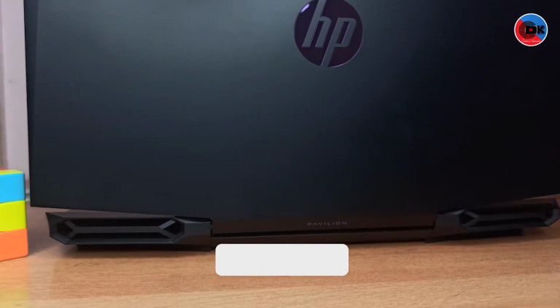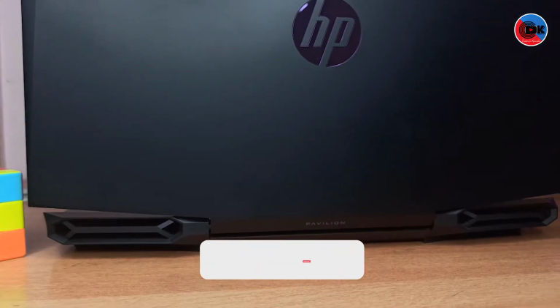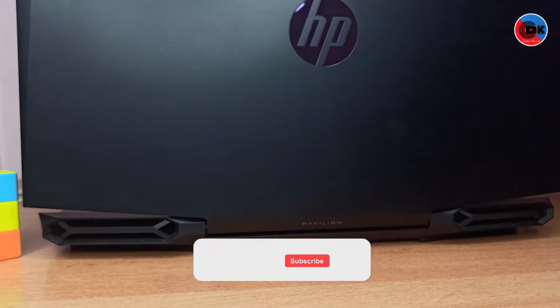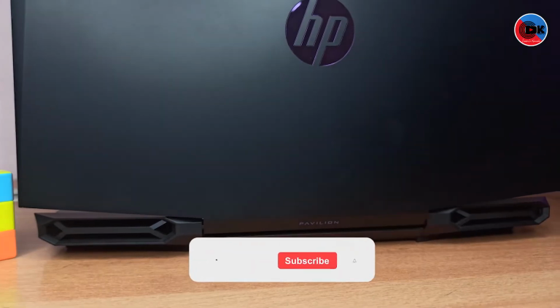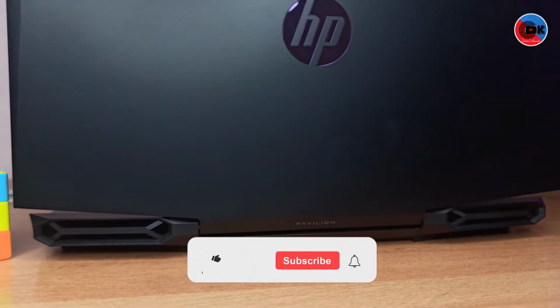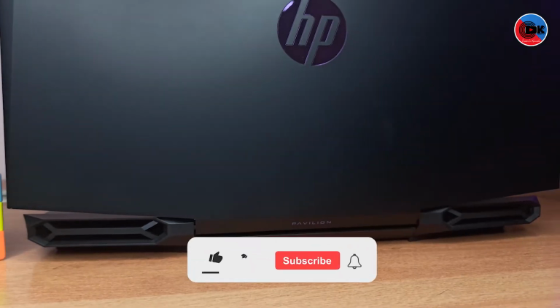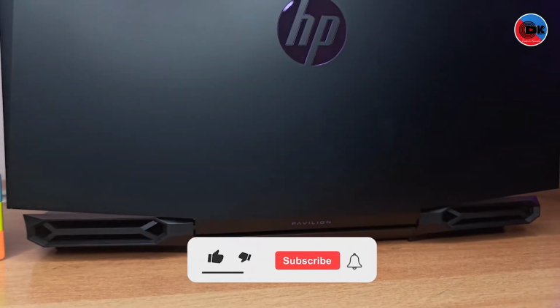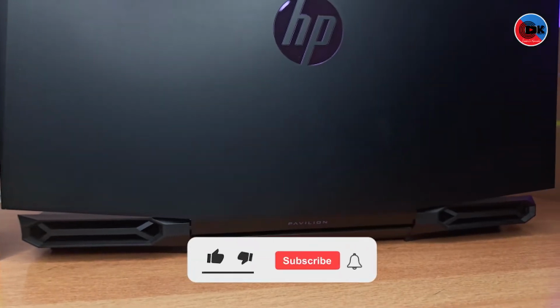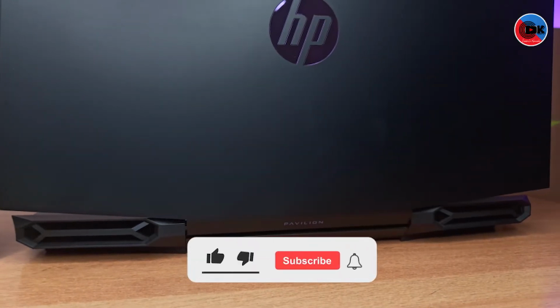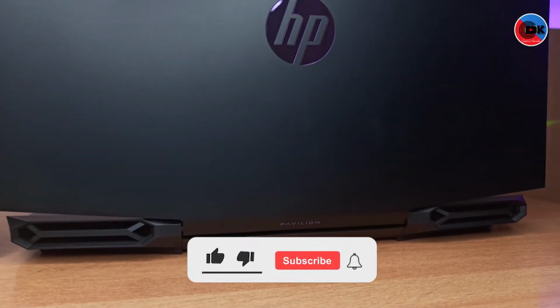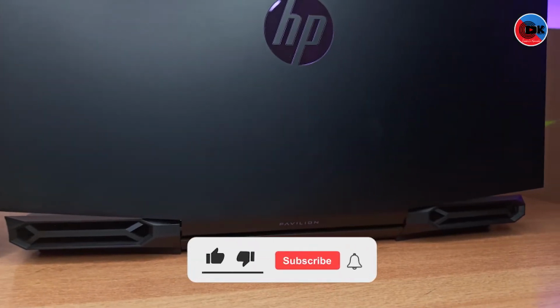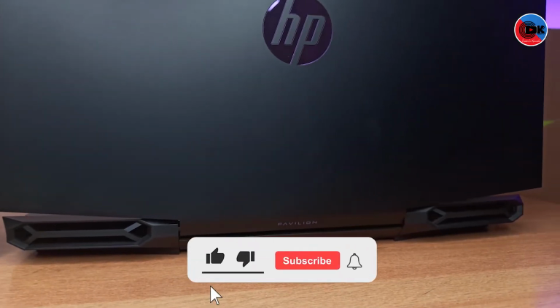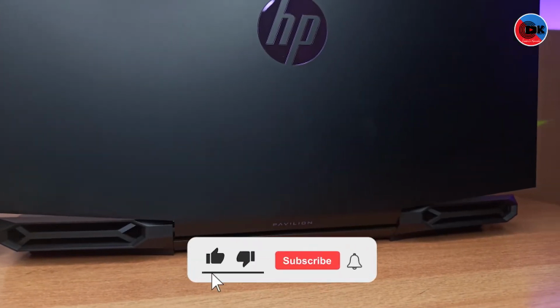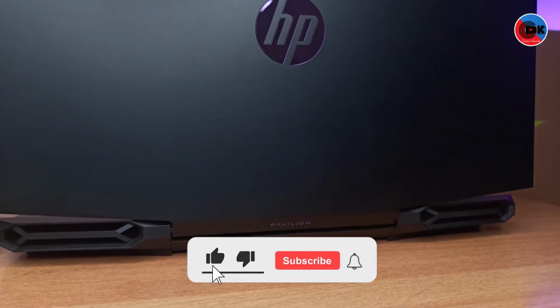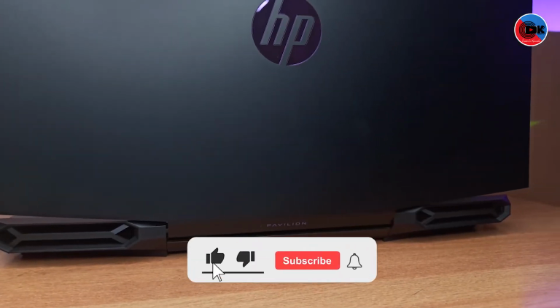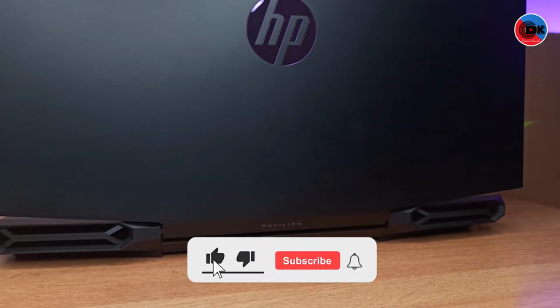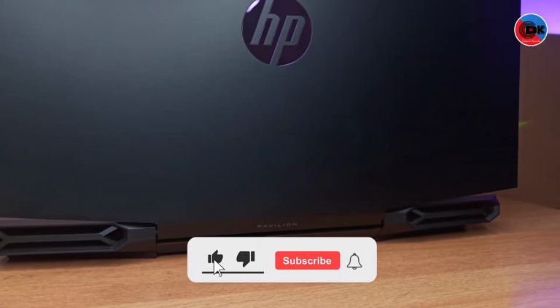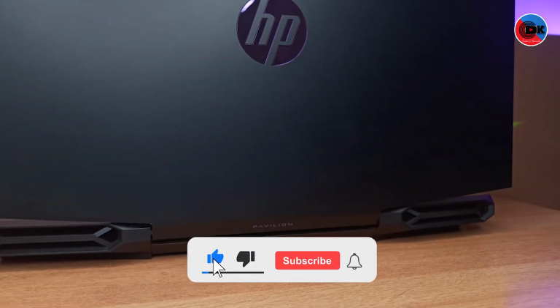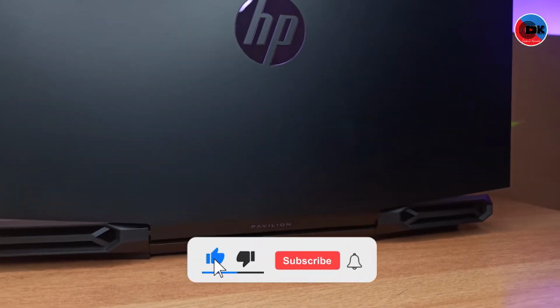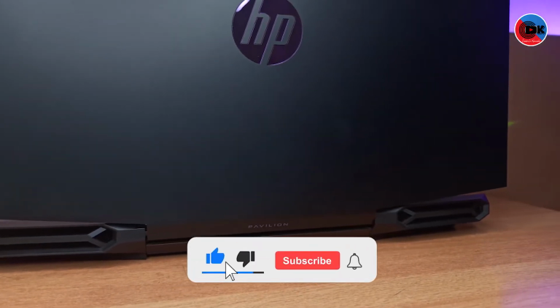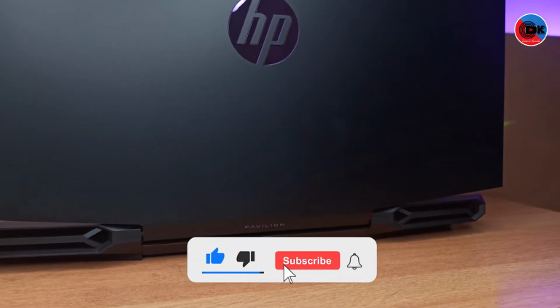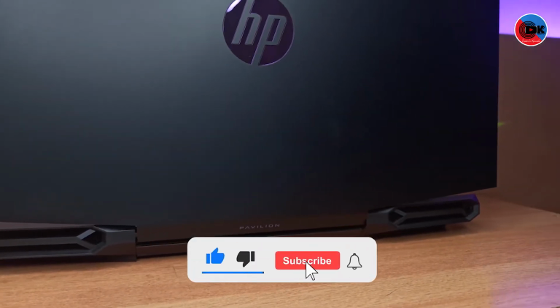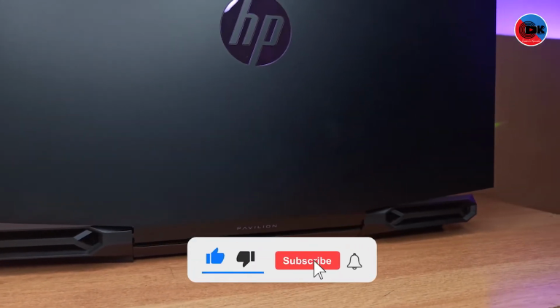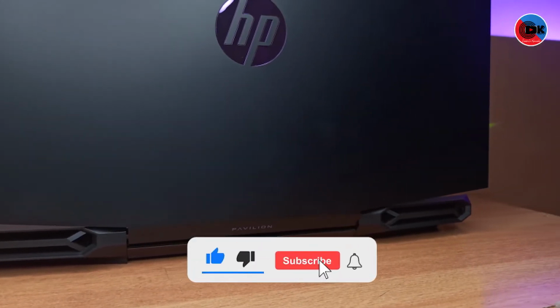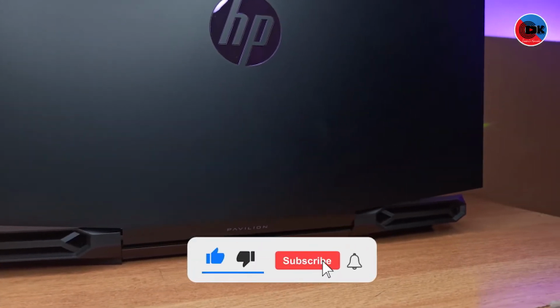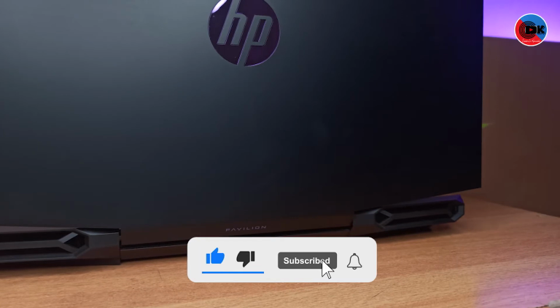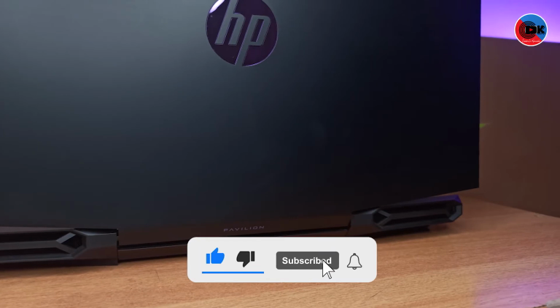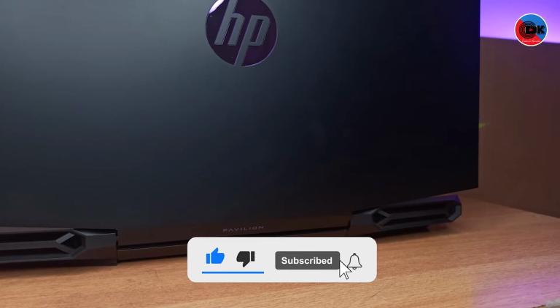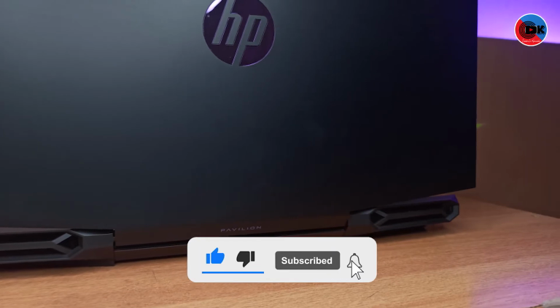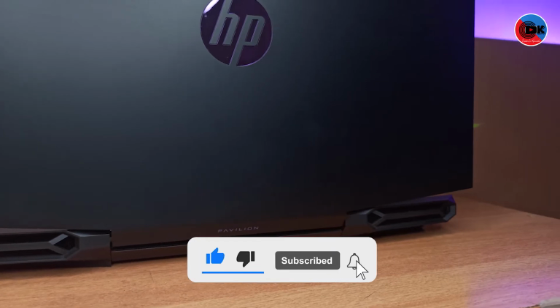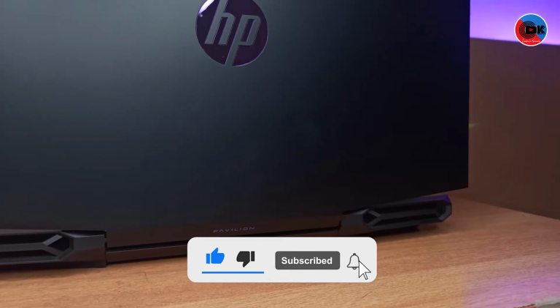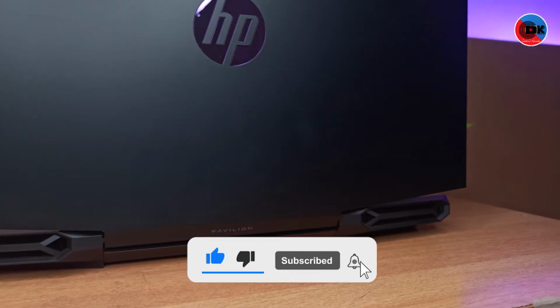If you want to use the SSD, you can install any software or any game on it.